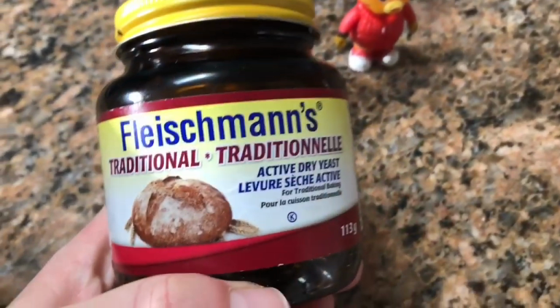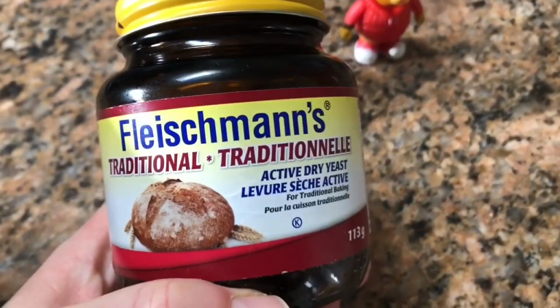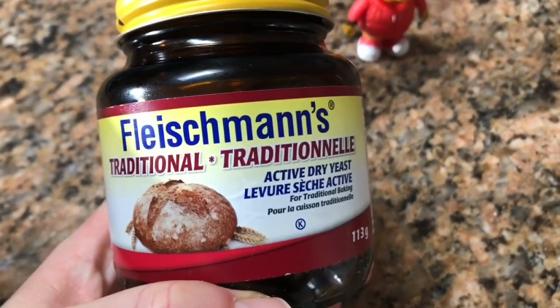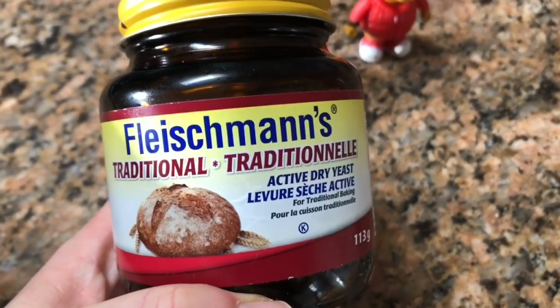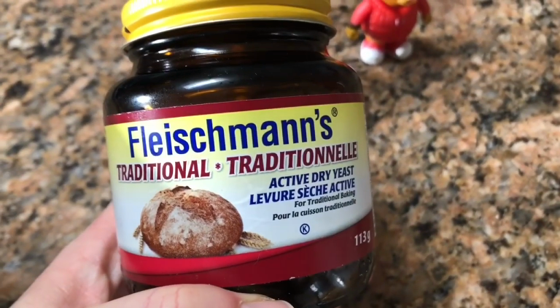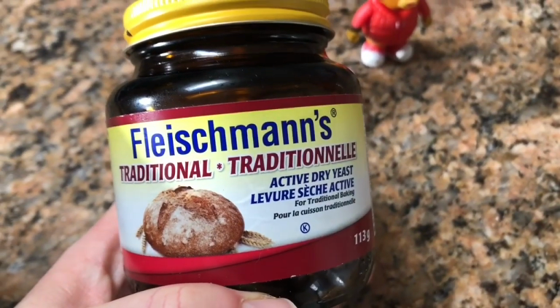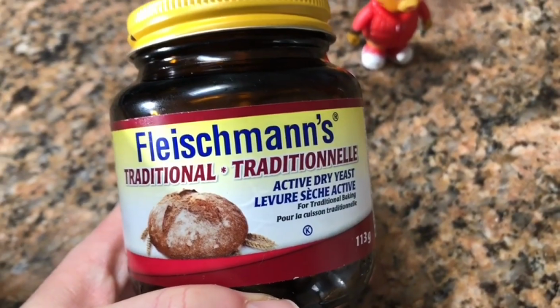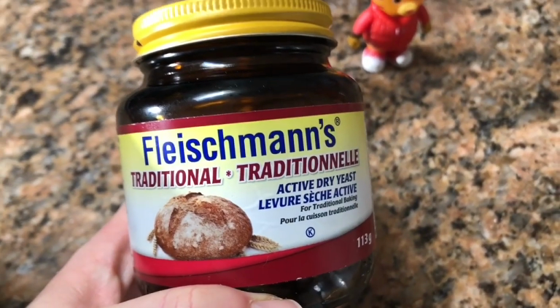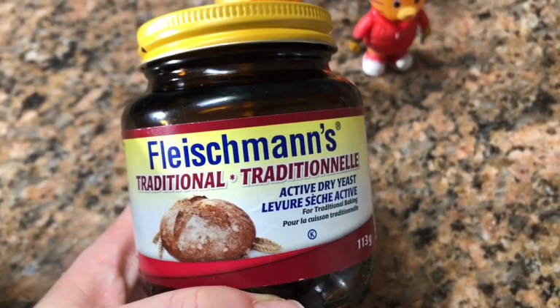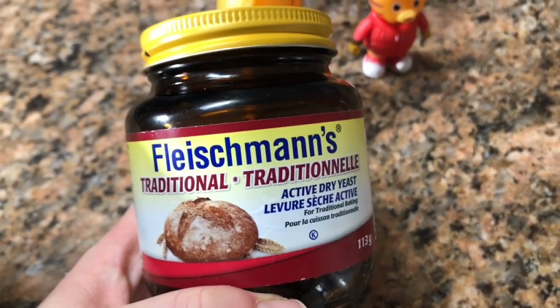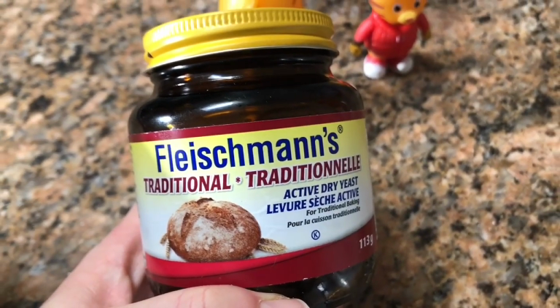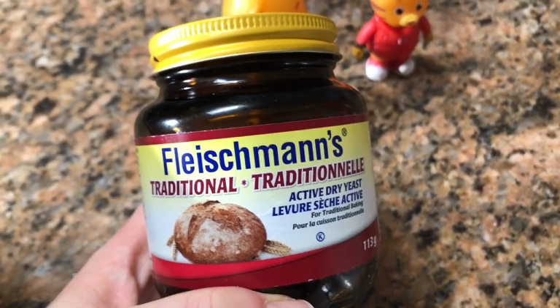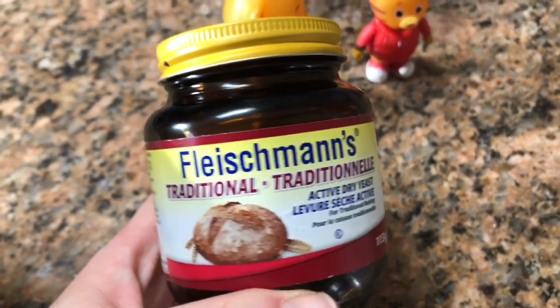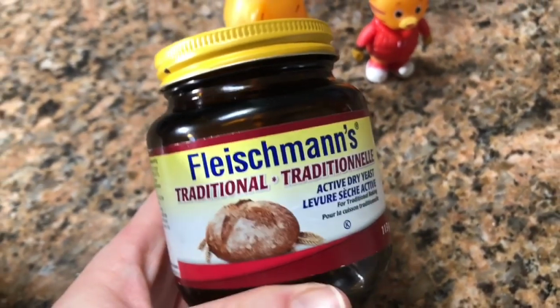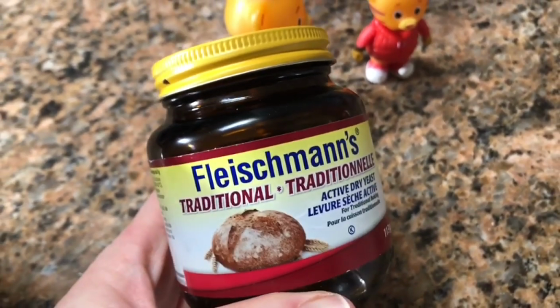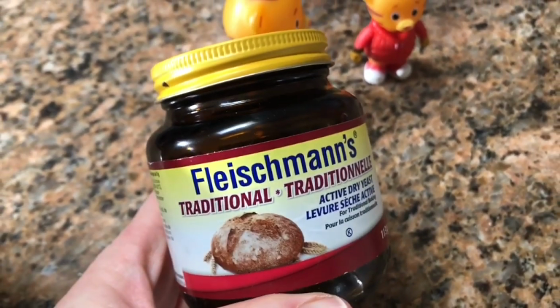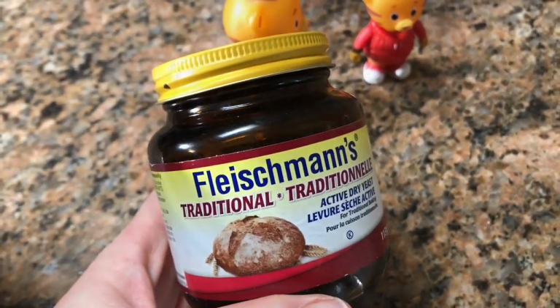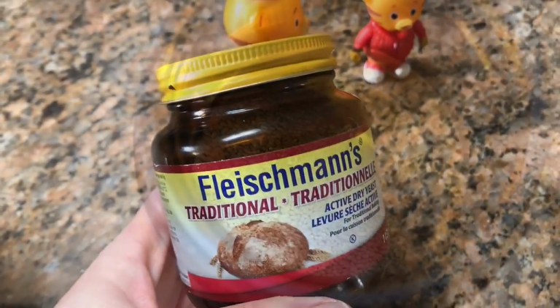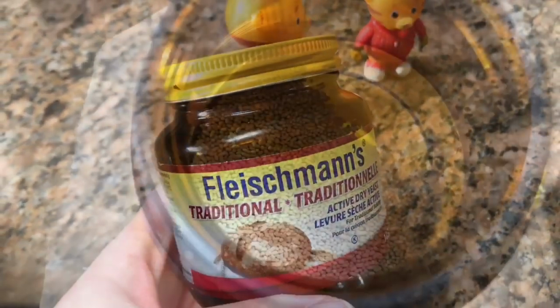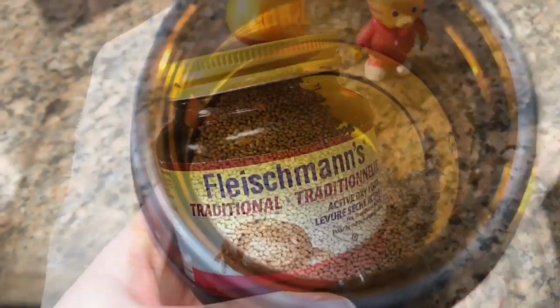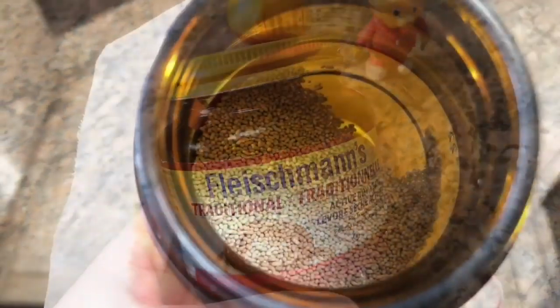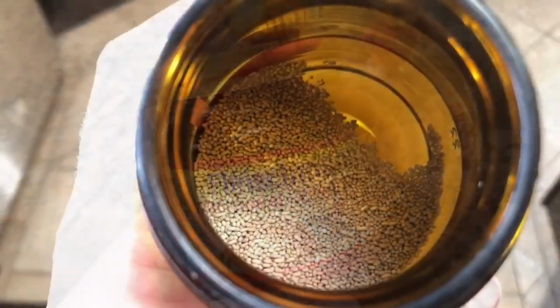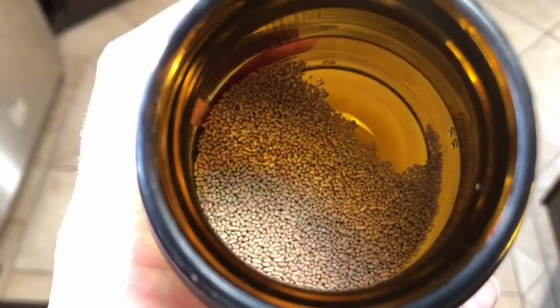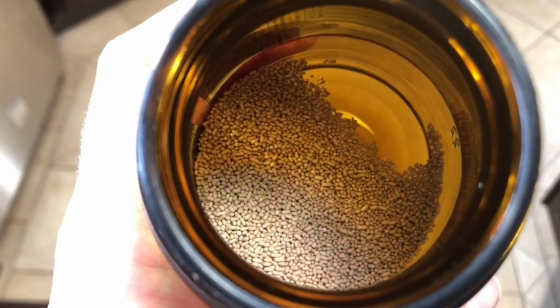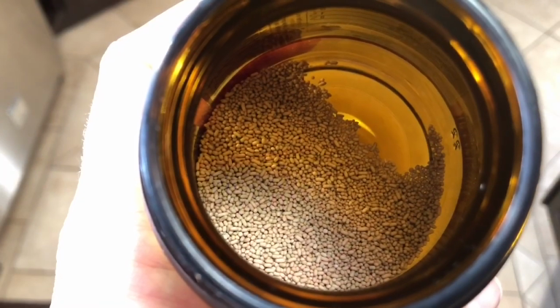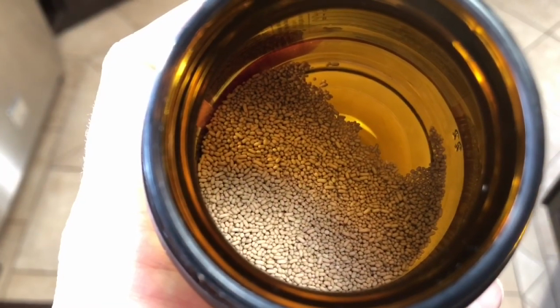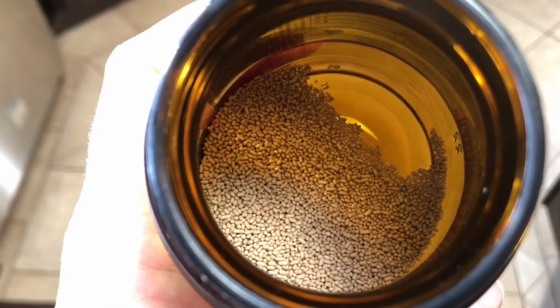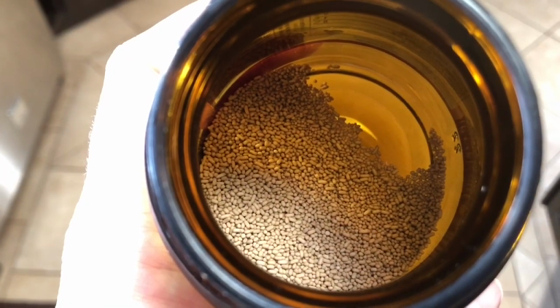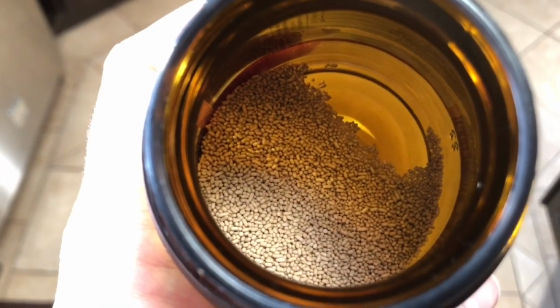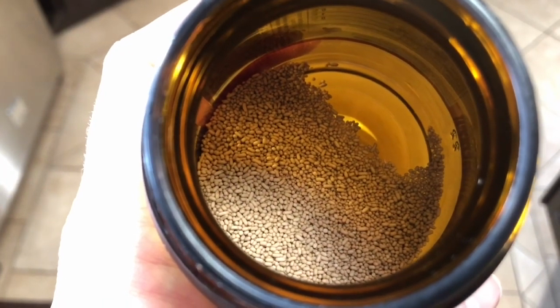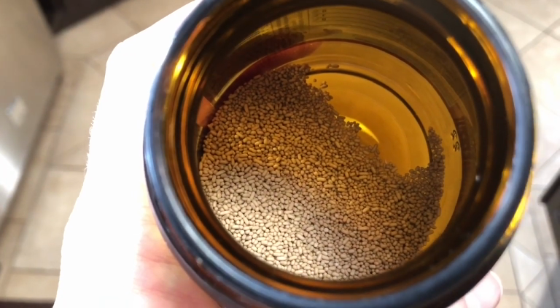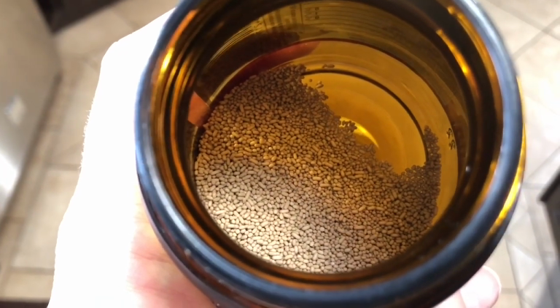Here is our active dry yeast. We use one tablespoon.